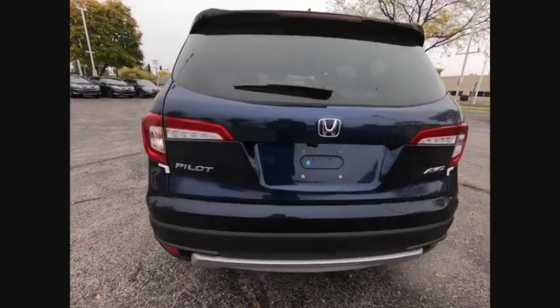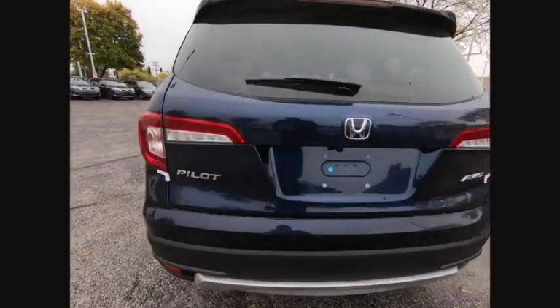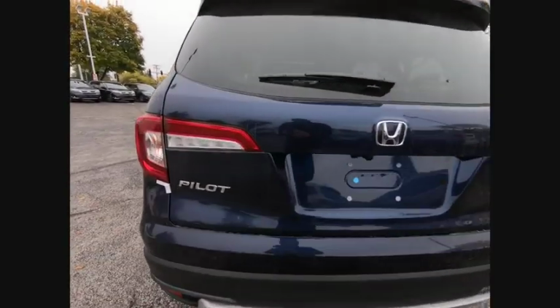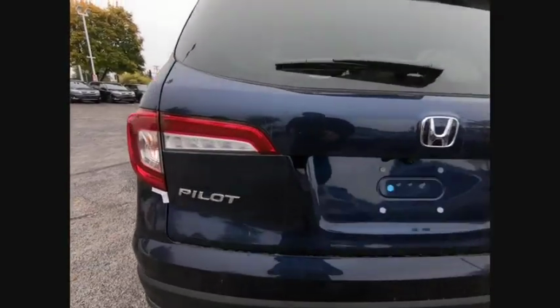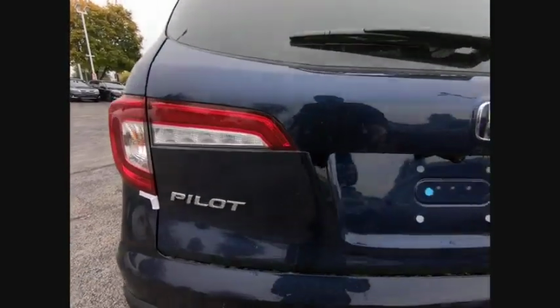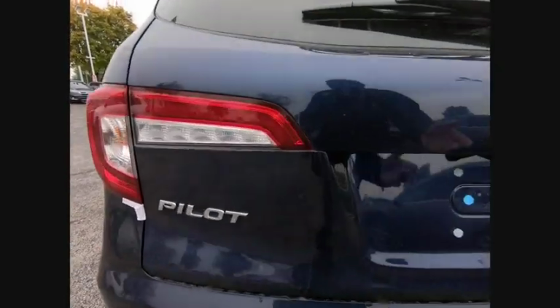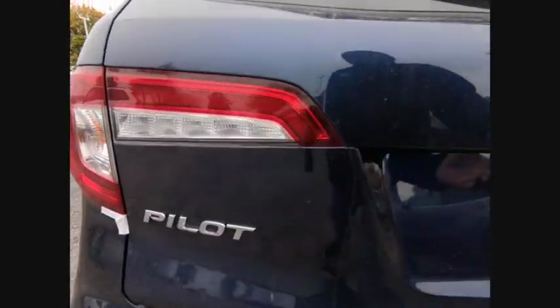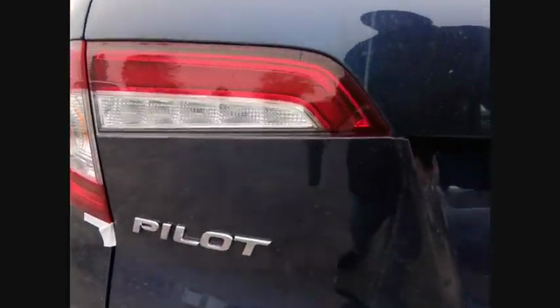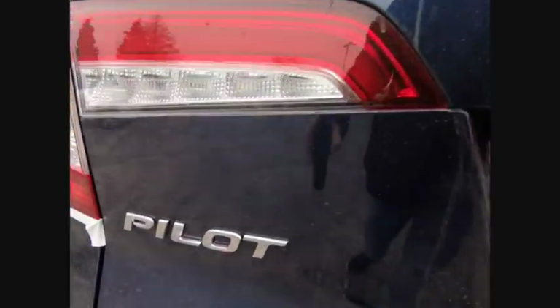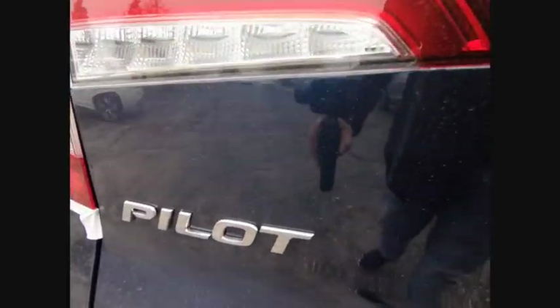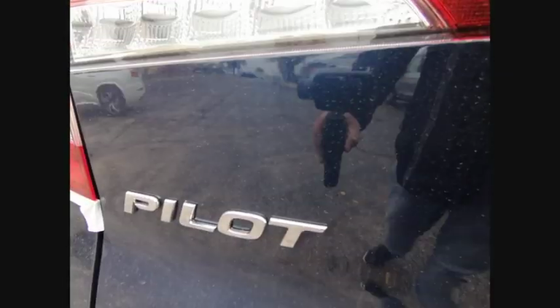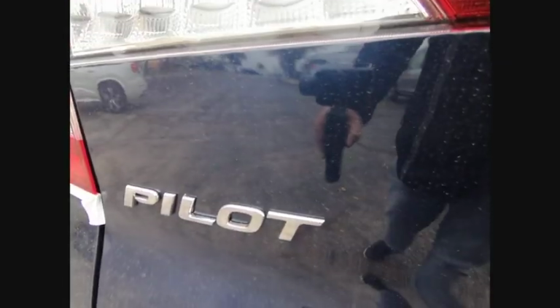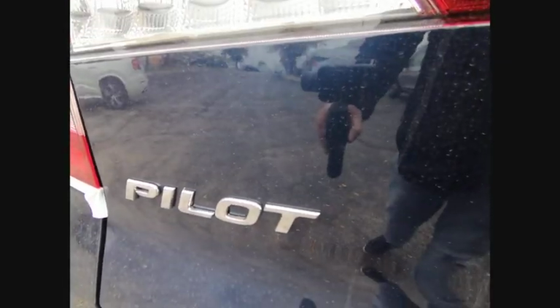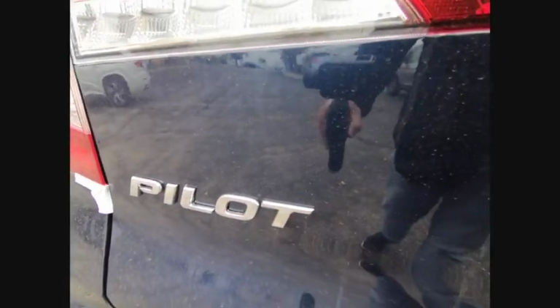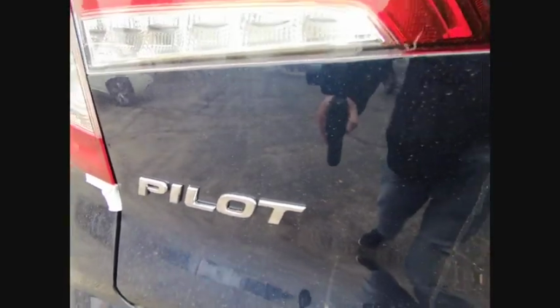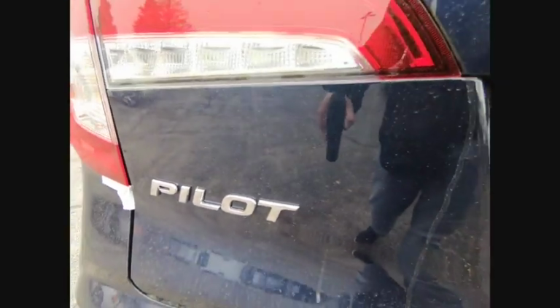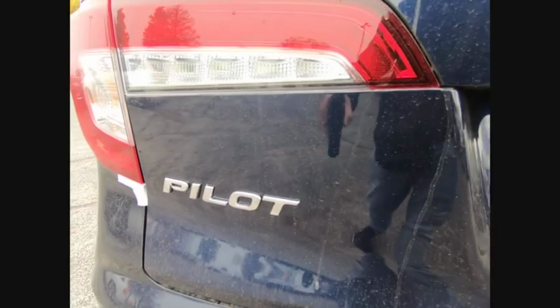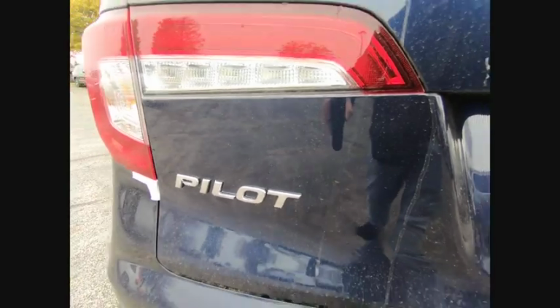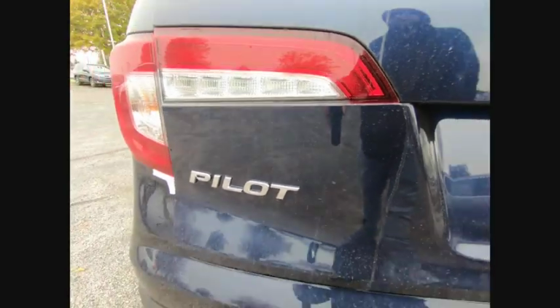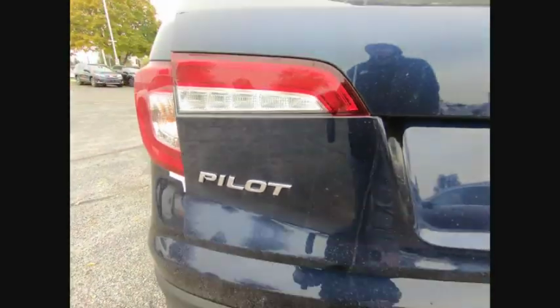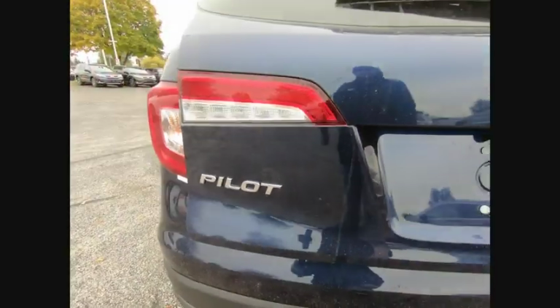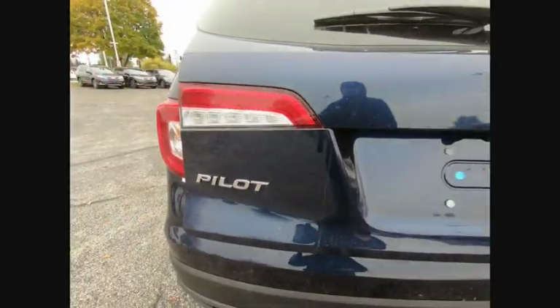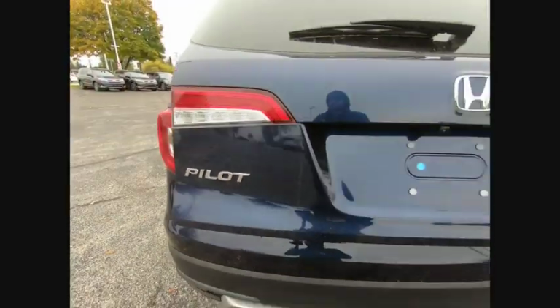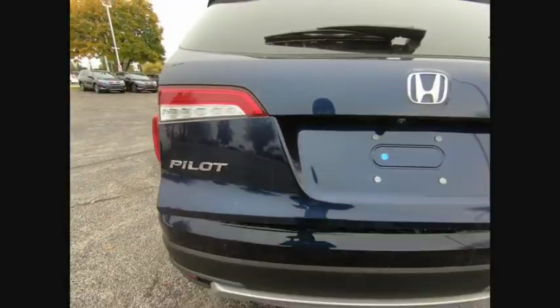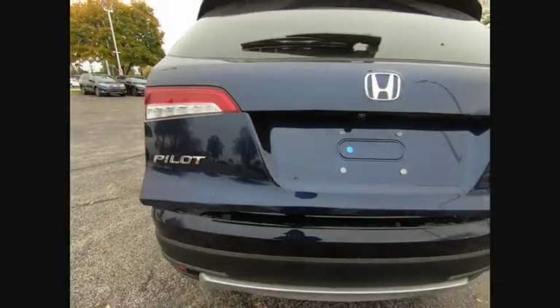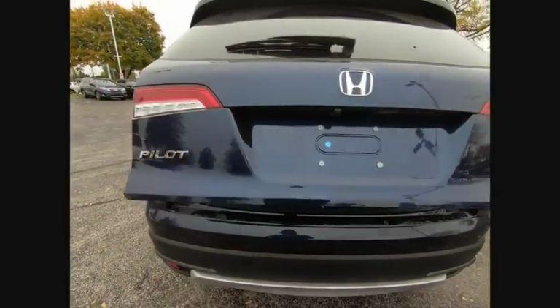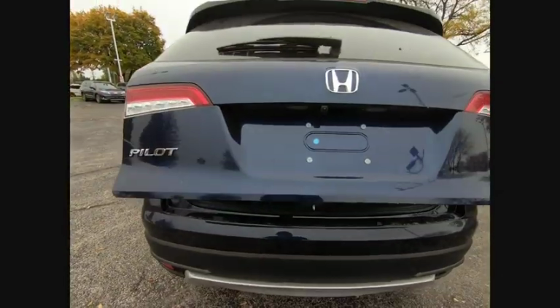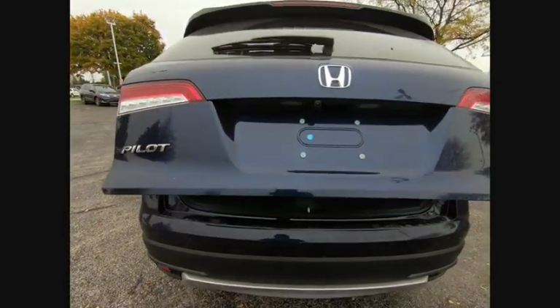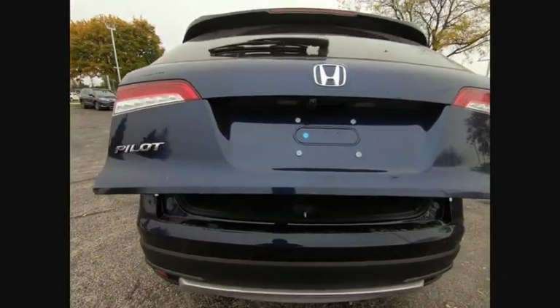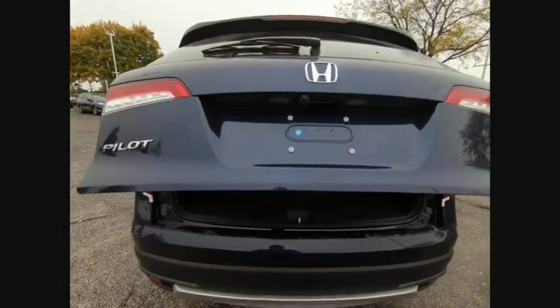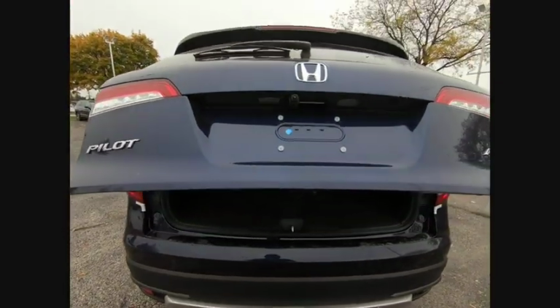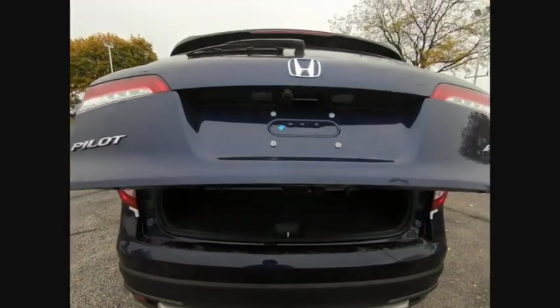Power lift gate. Brake assist. Traction control. Remote keyless entry. Fog lights.